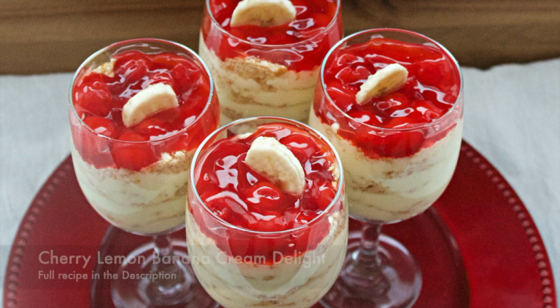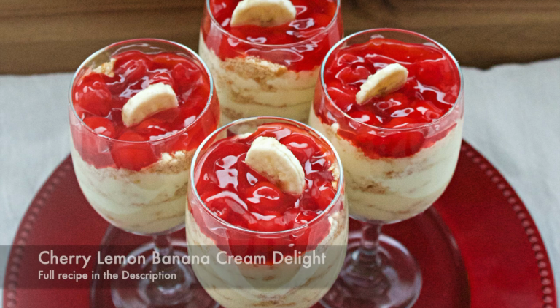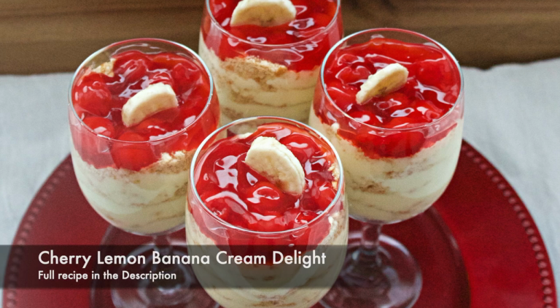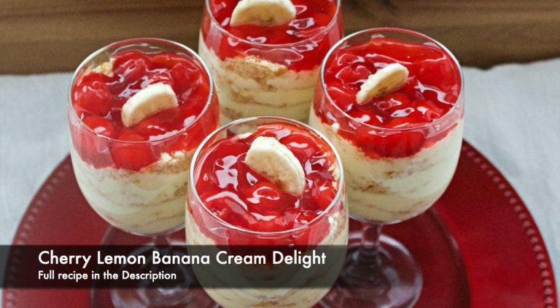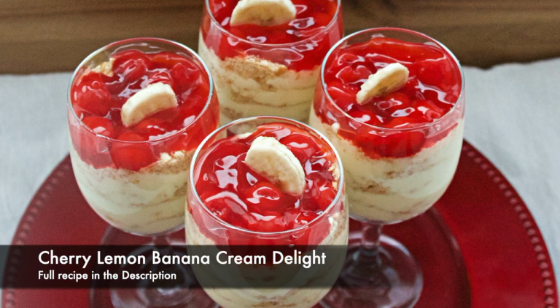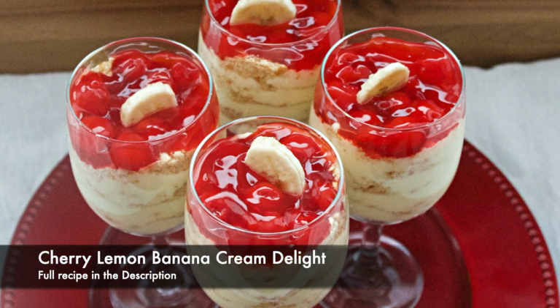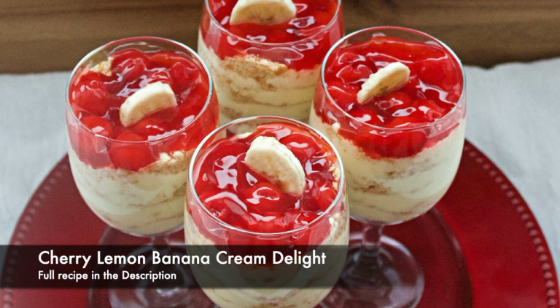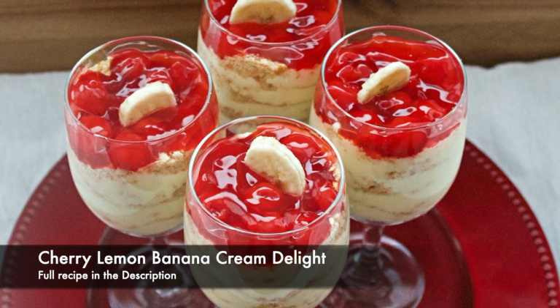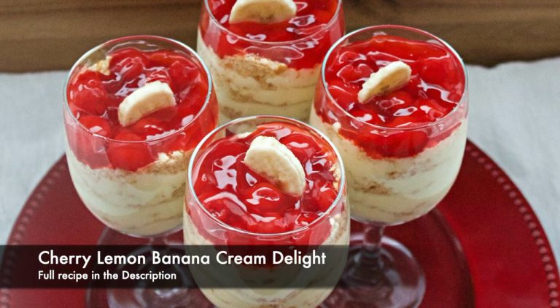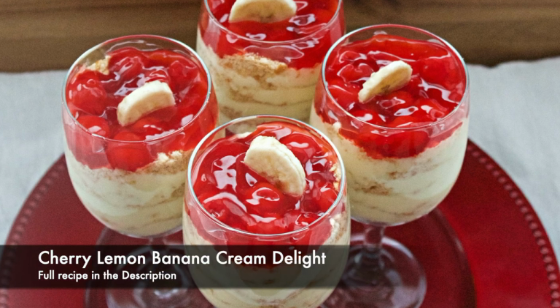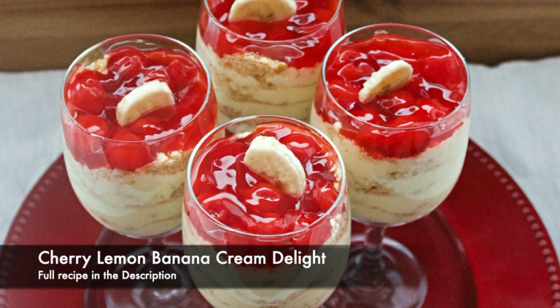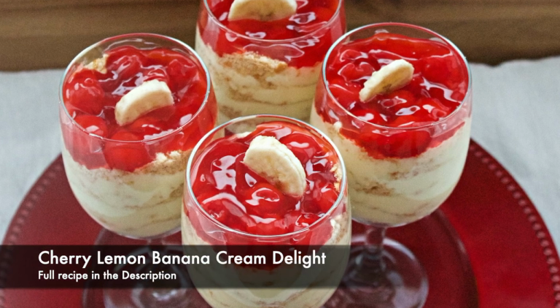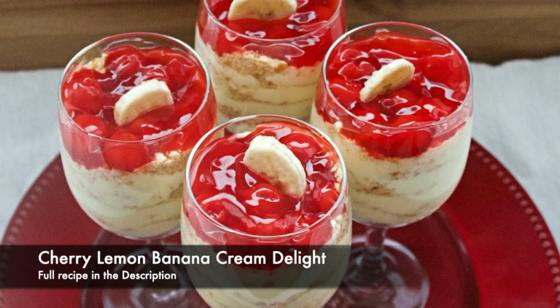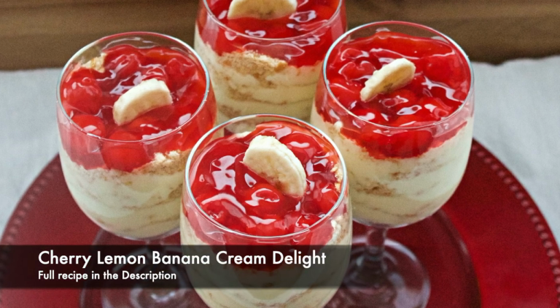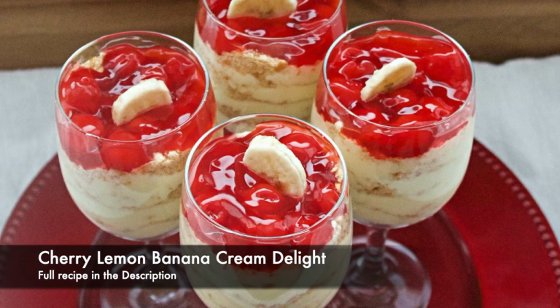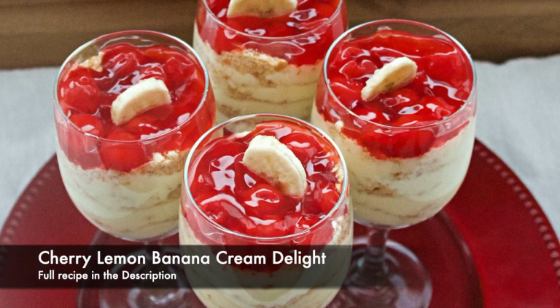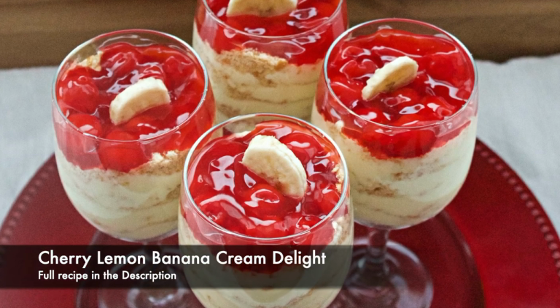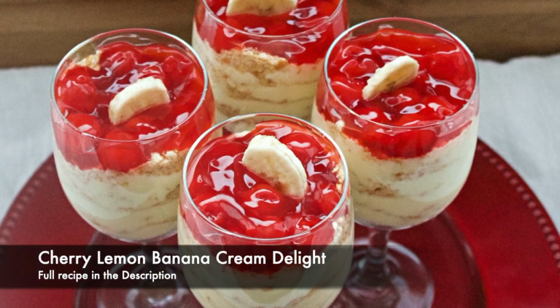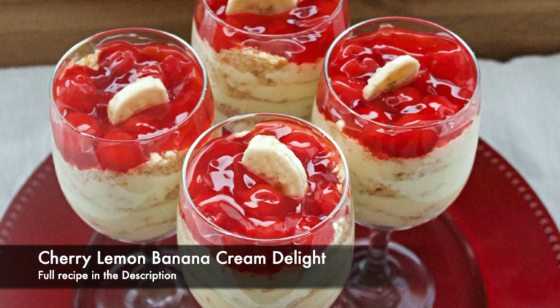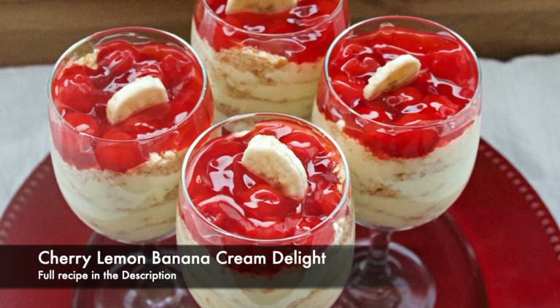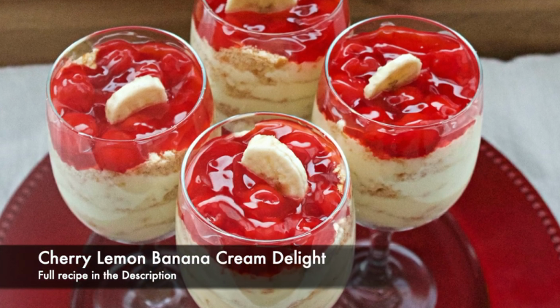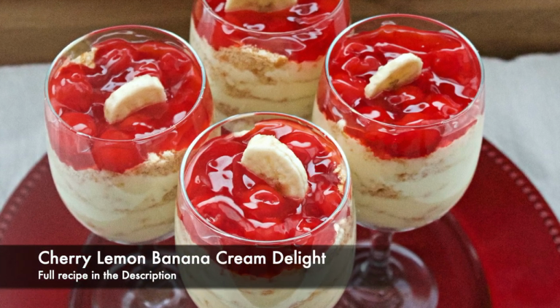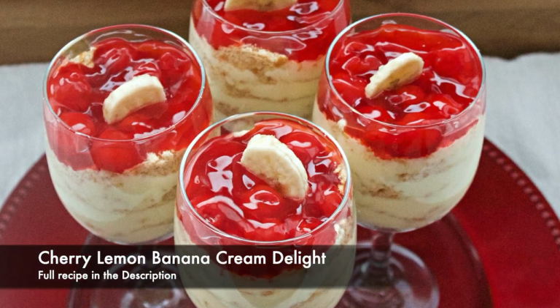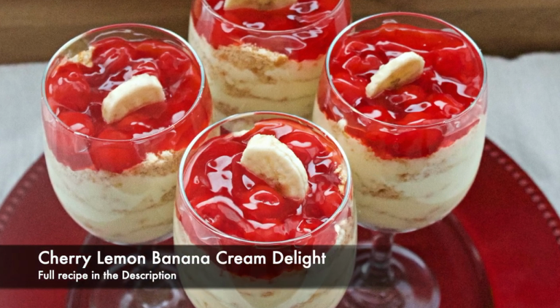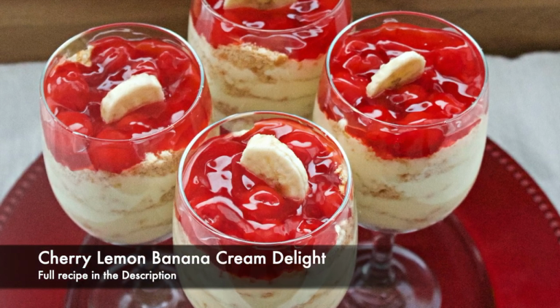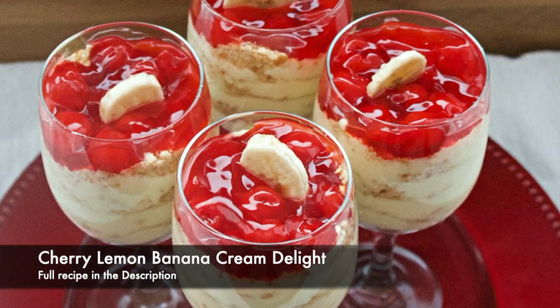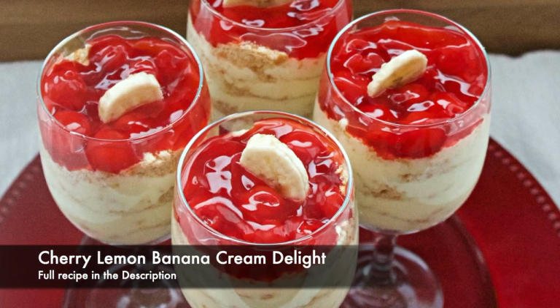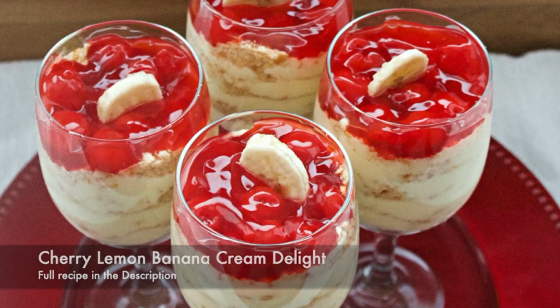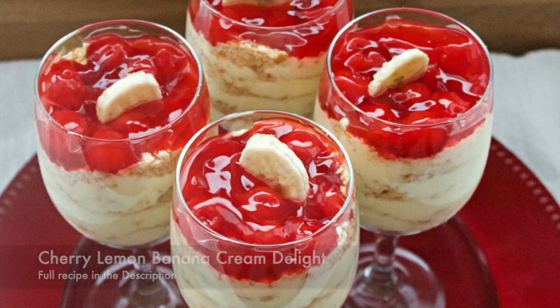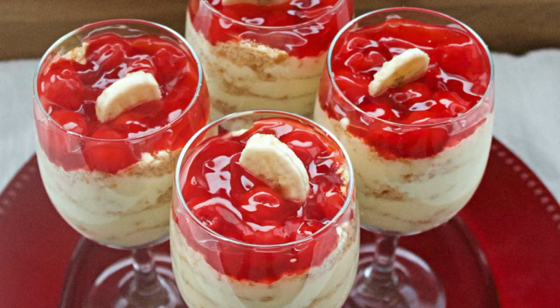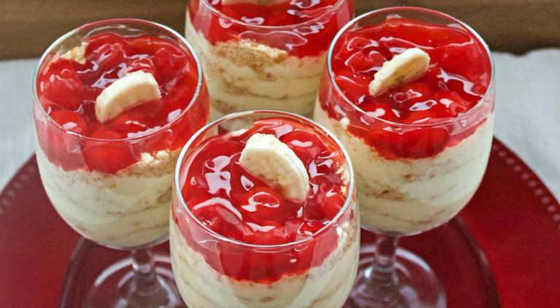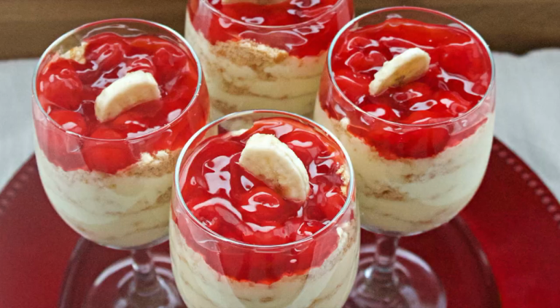Hey, helping you all get ready for Valentine's Day with these Cherry Lemon Banana Cream Delight.